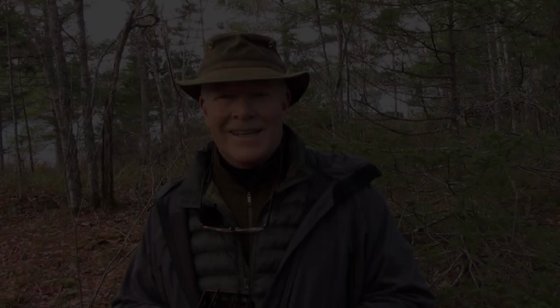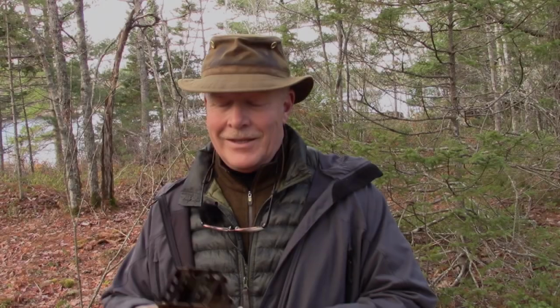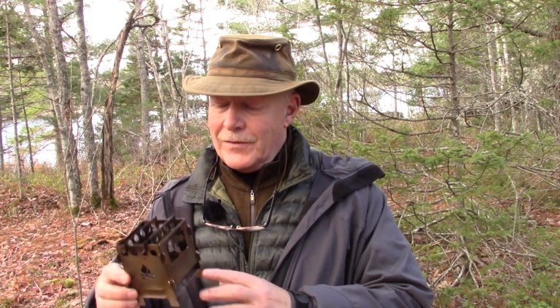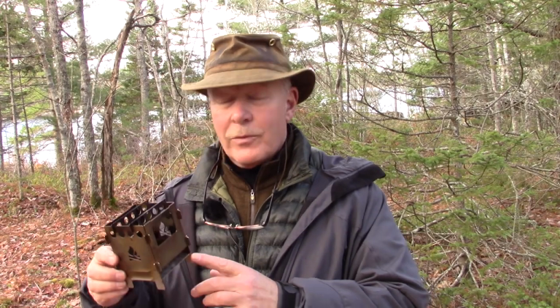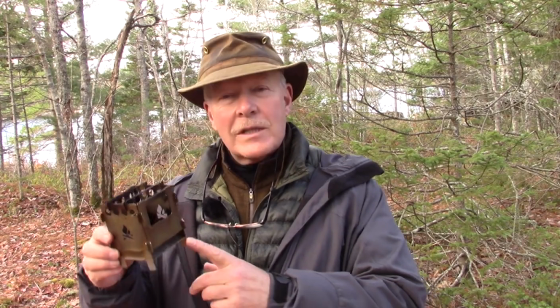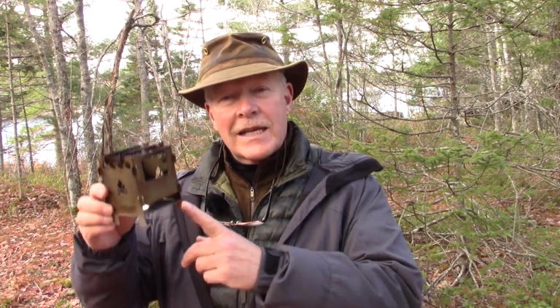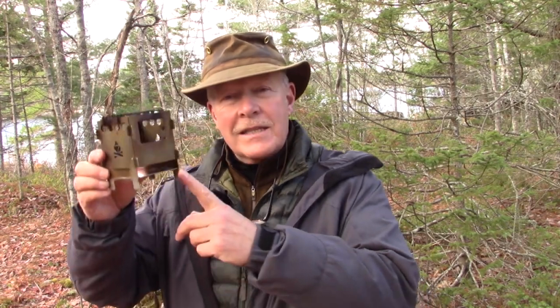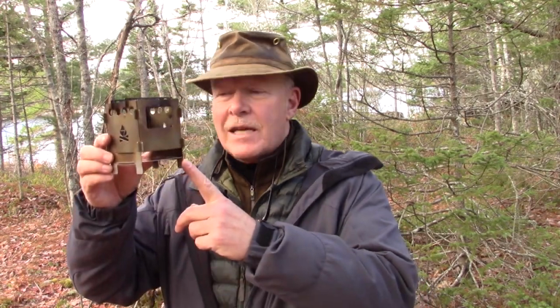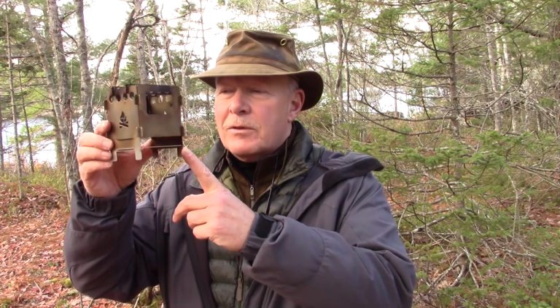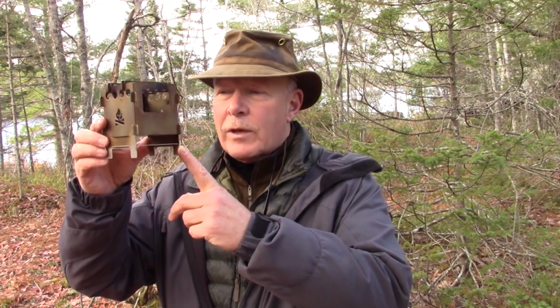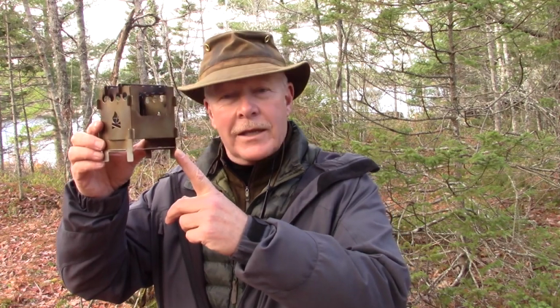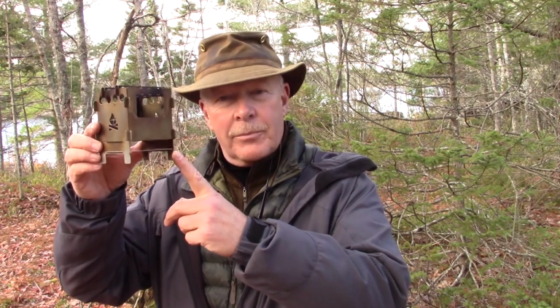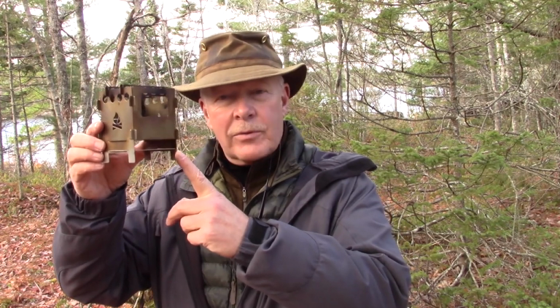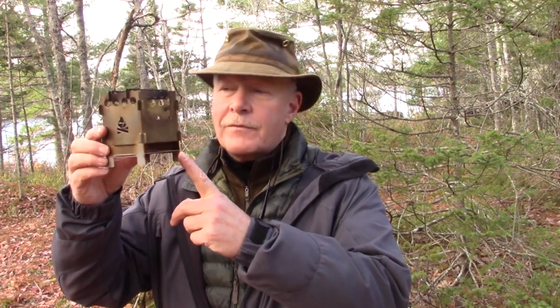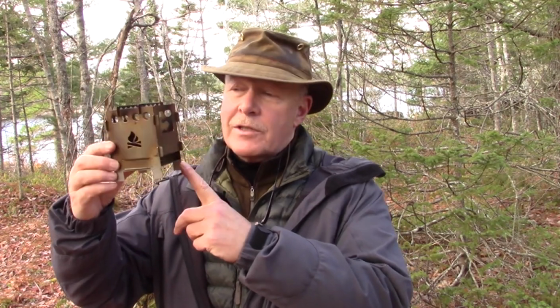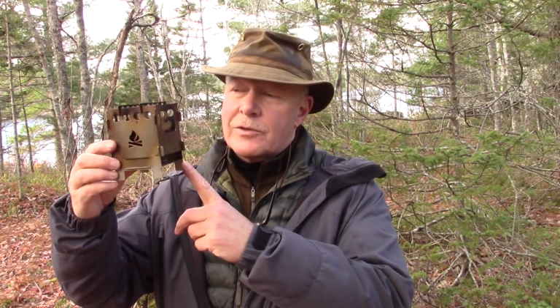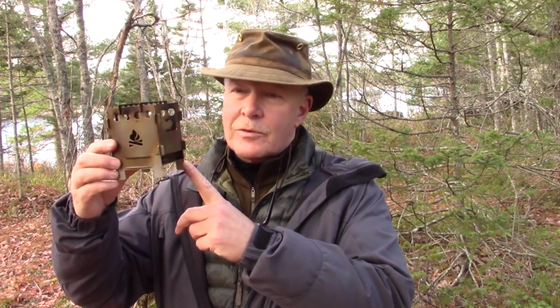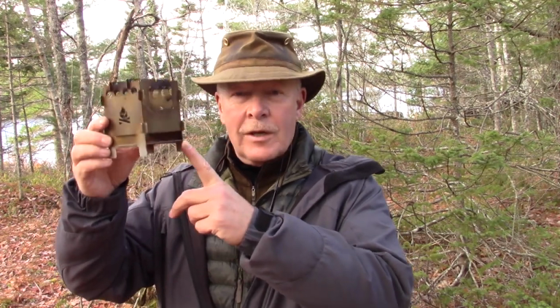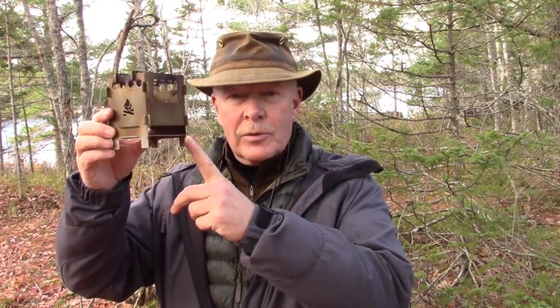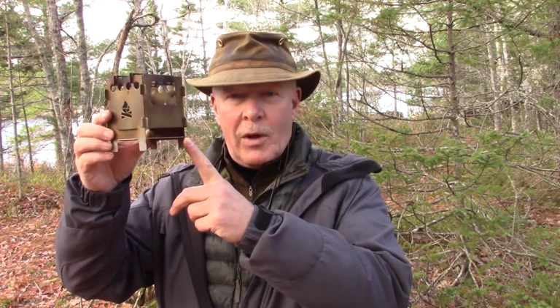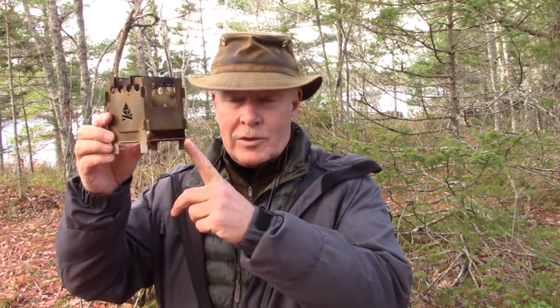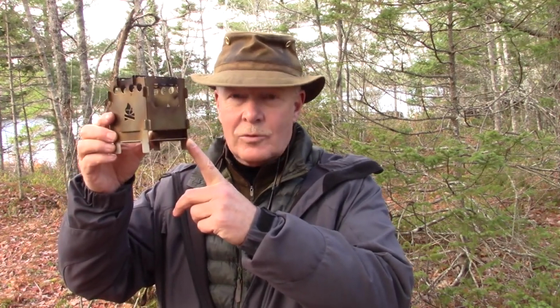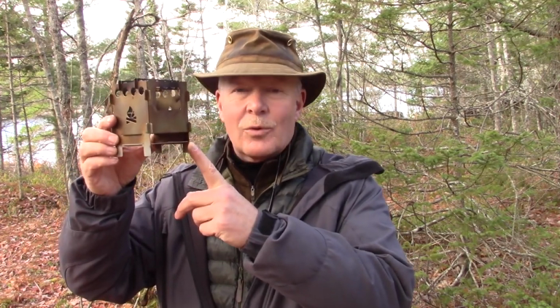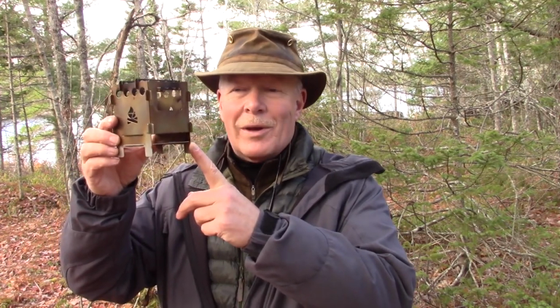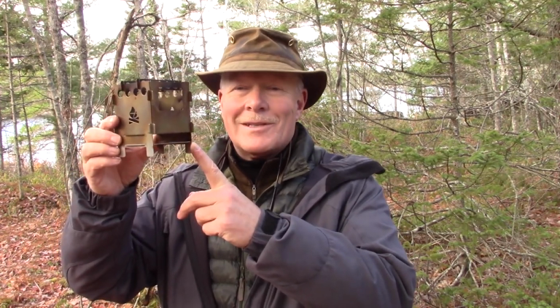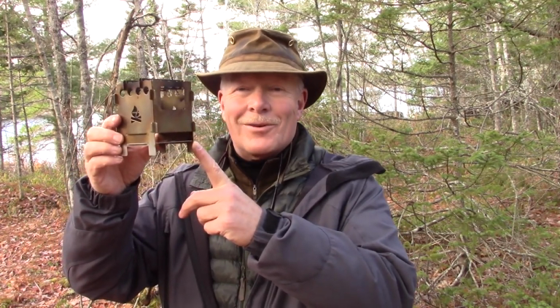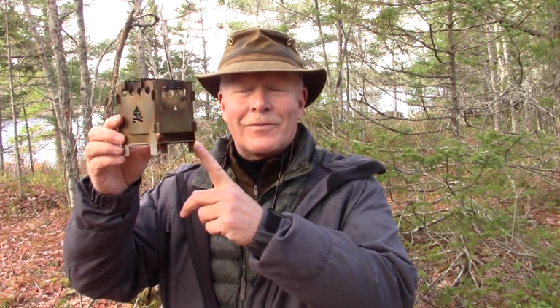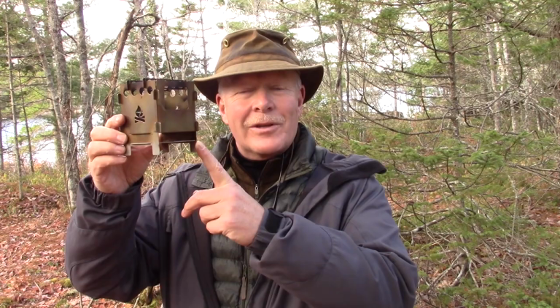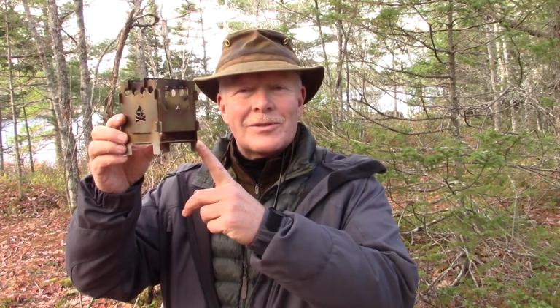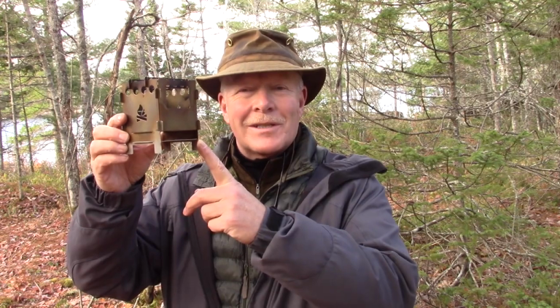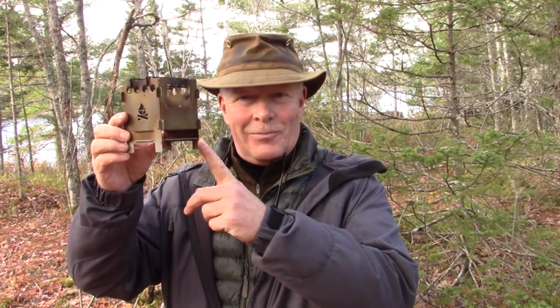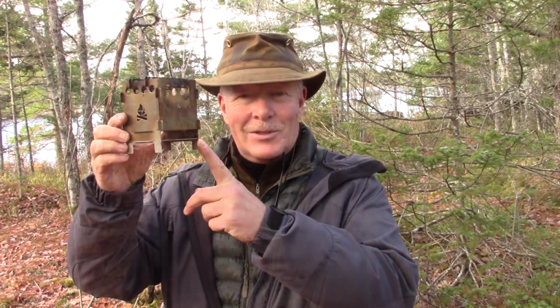In this video we're going to take an in-depth look at the Bushcraft Essentials Bushbox Outdoor Pocket Stove. If you're interested, keep watching.